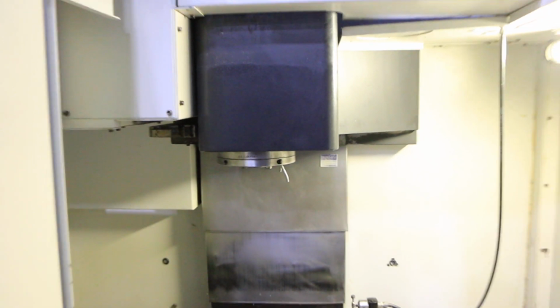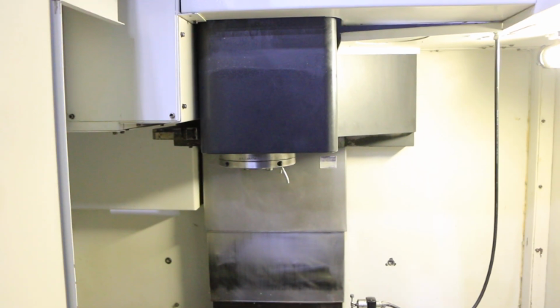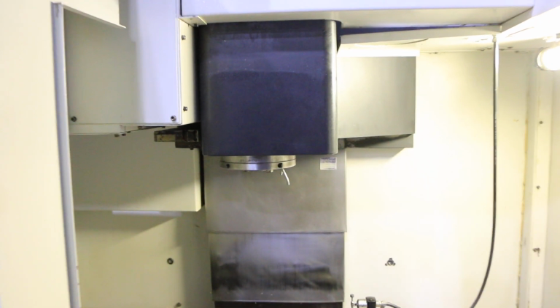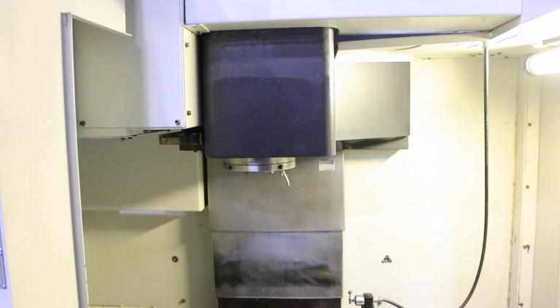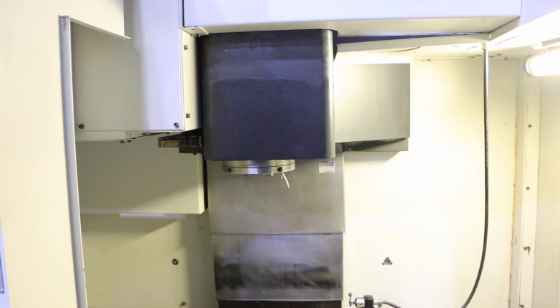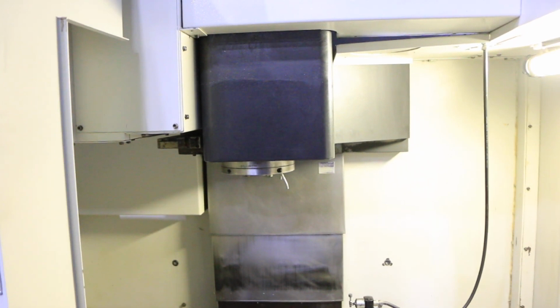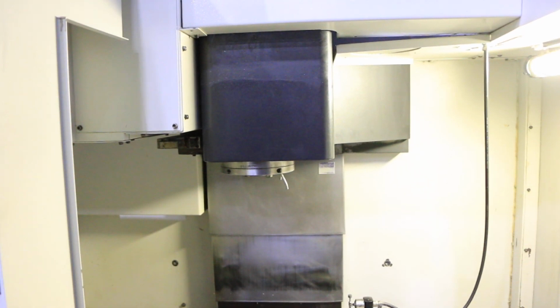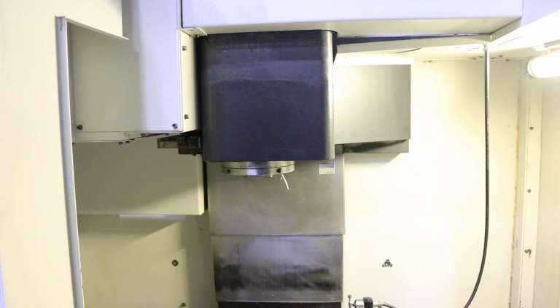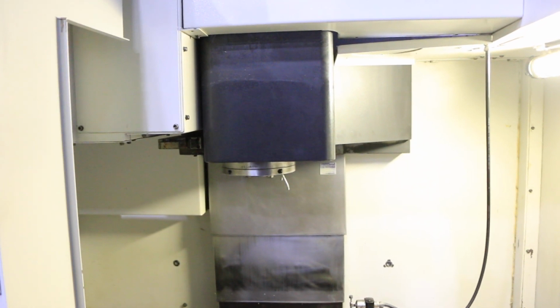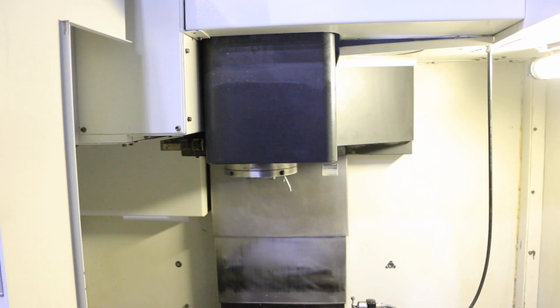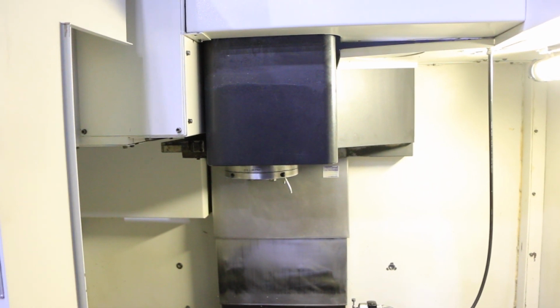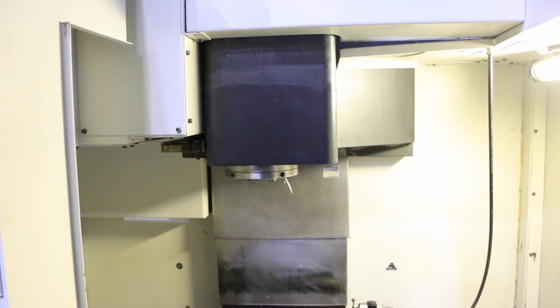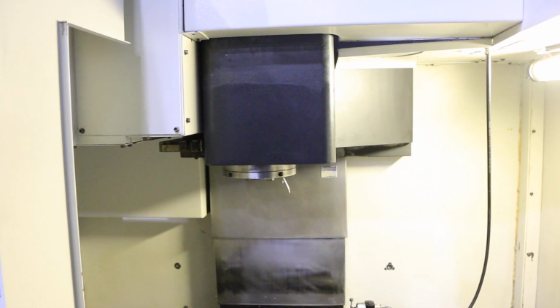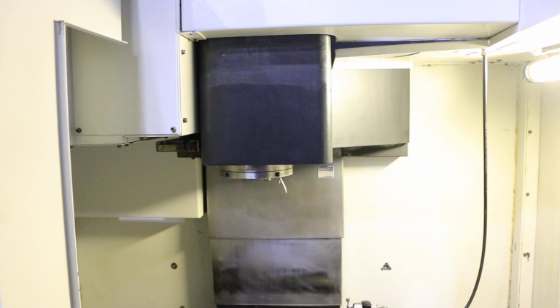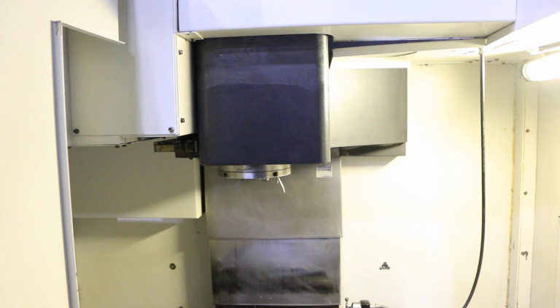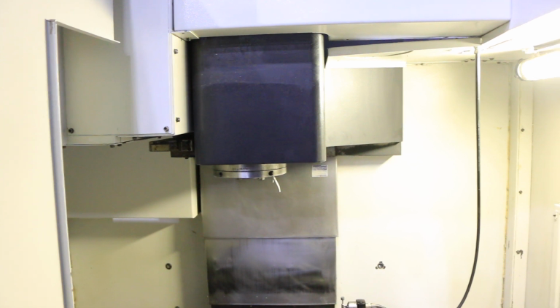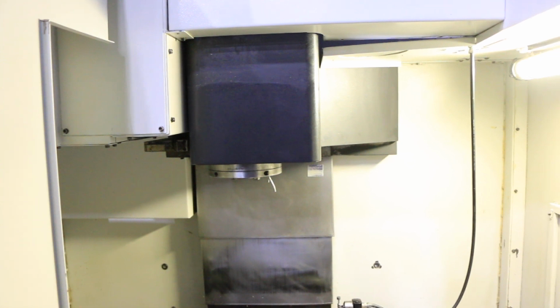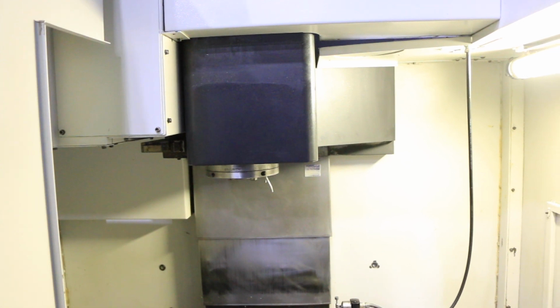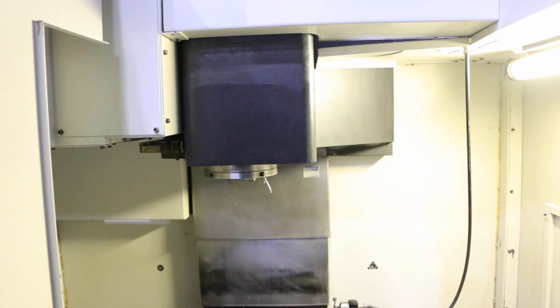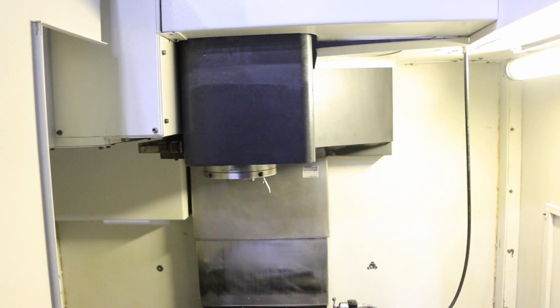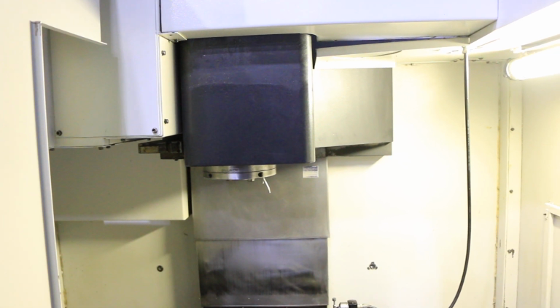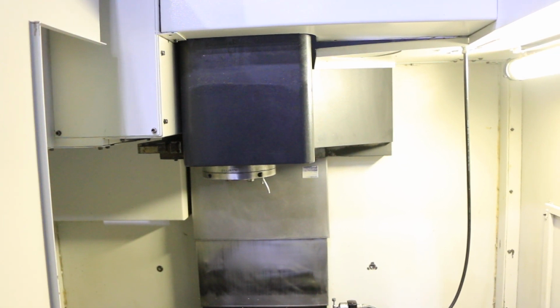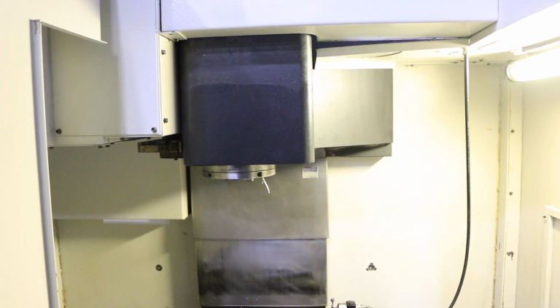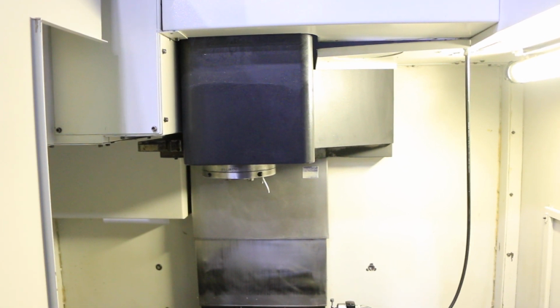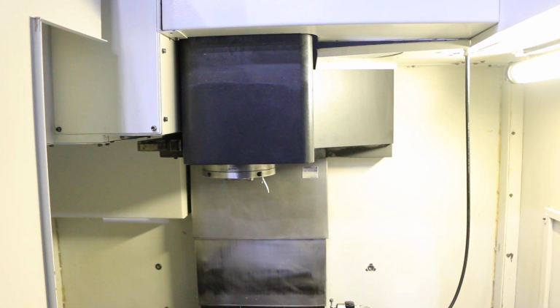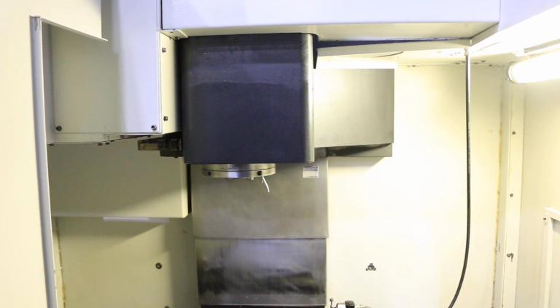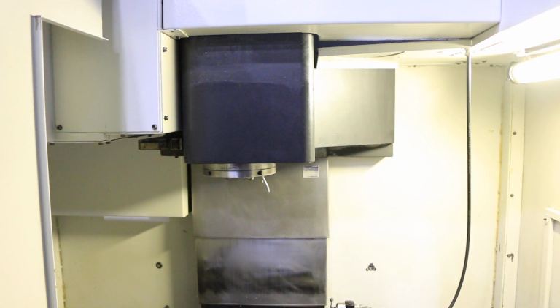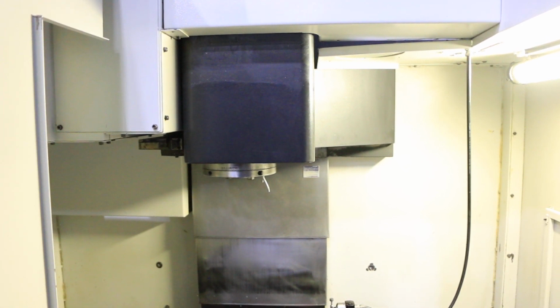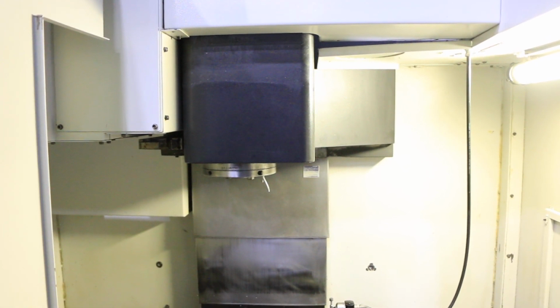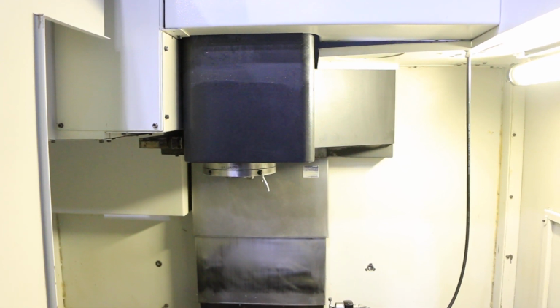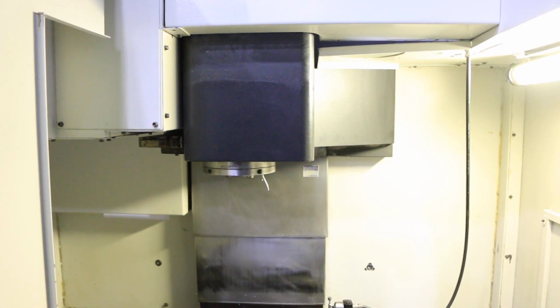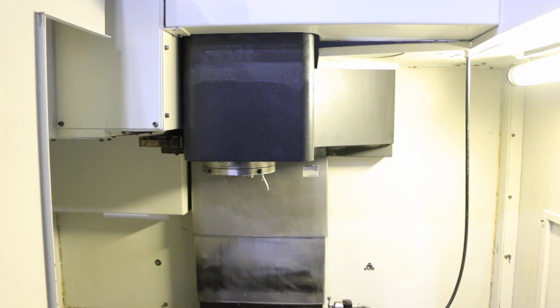In the X travel you have 20 inches, 16 in the Y and 20 in the Z.